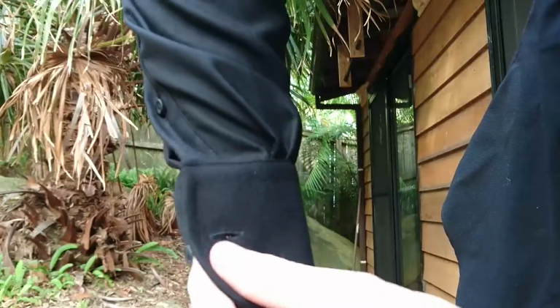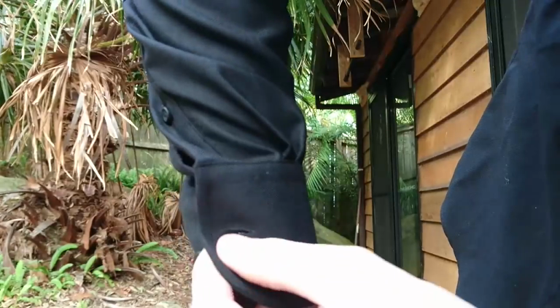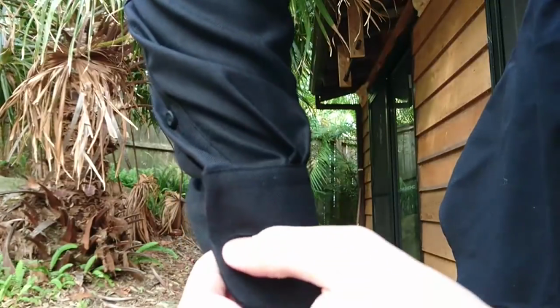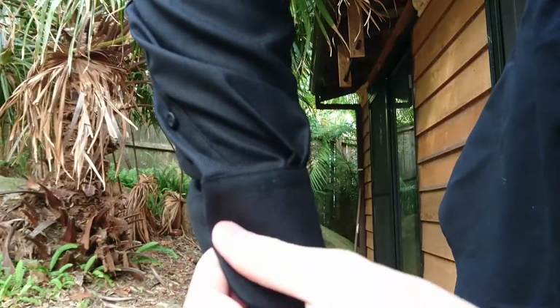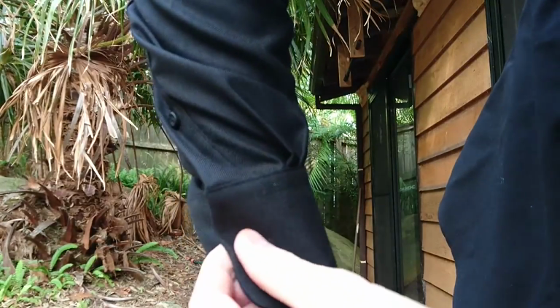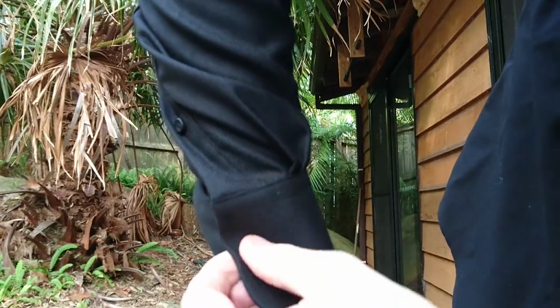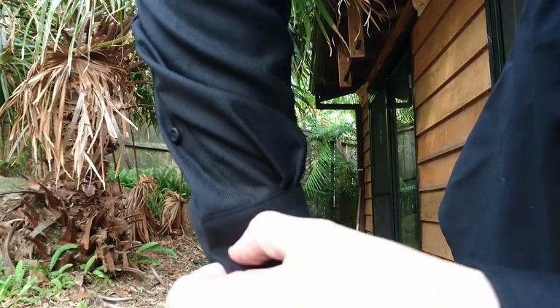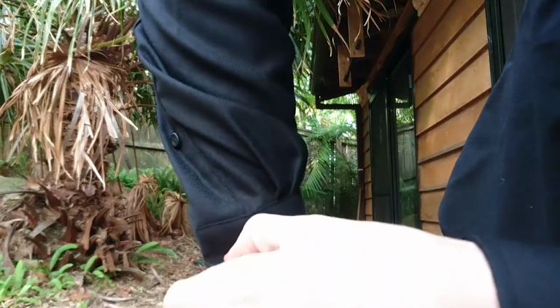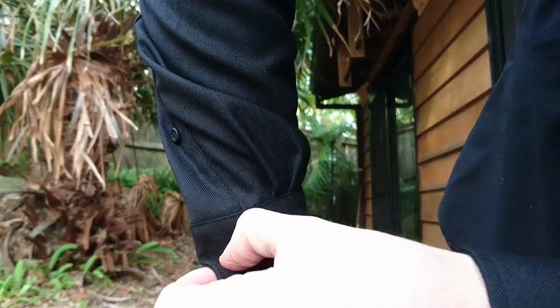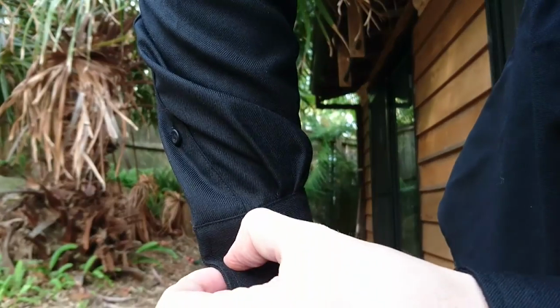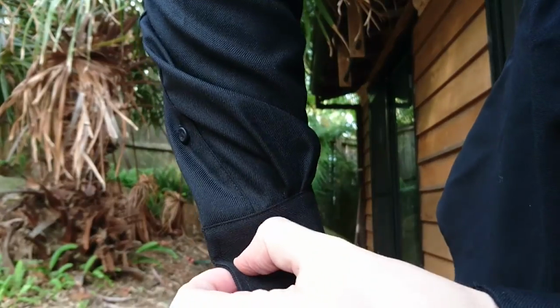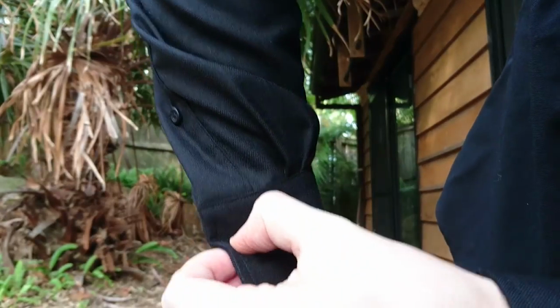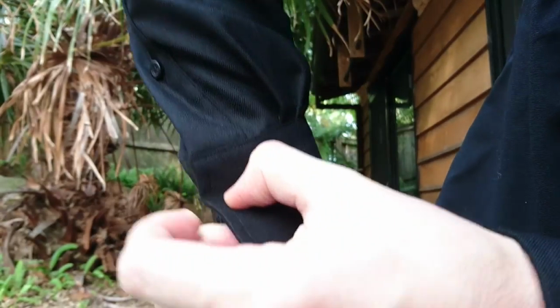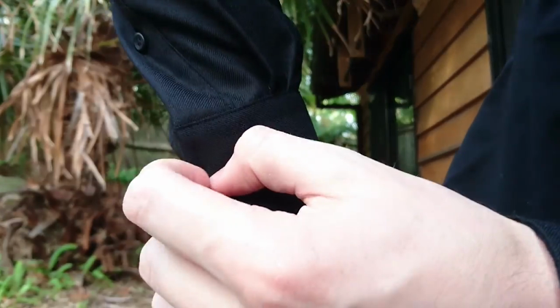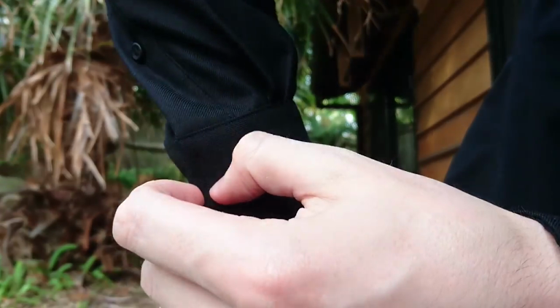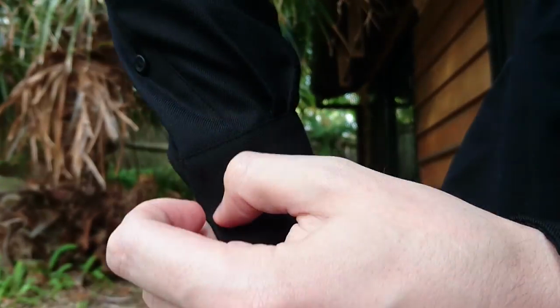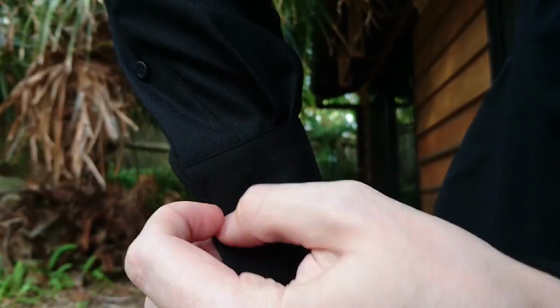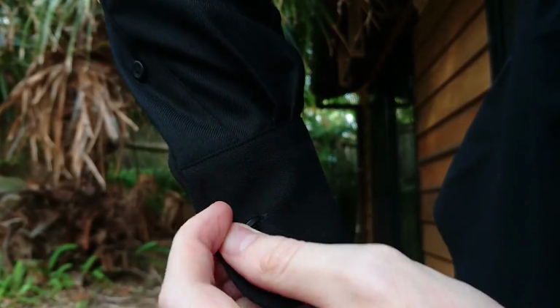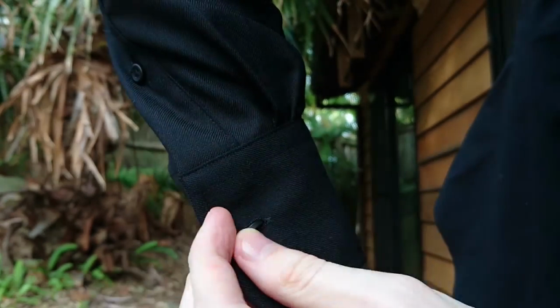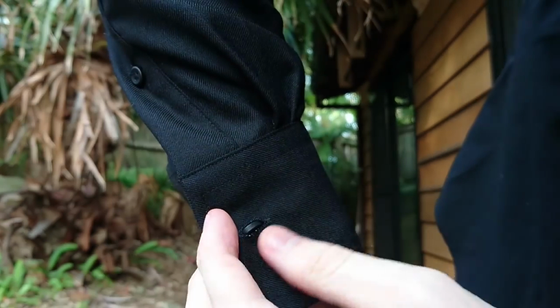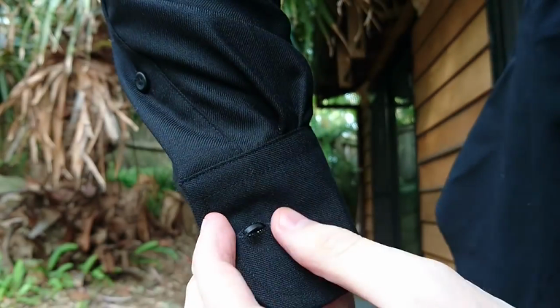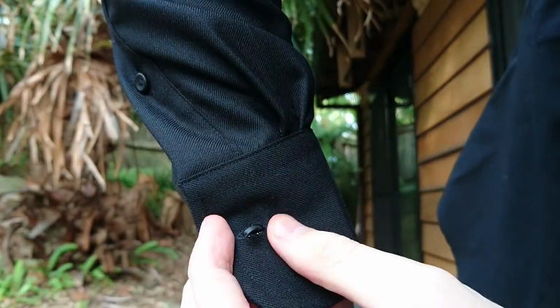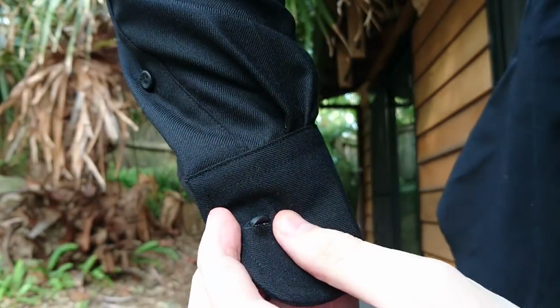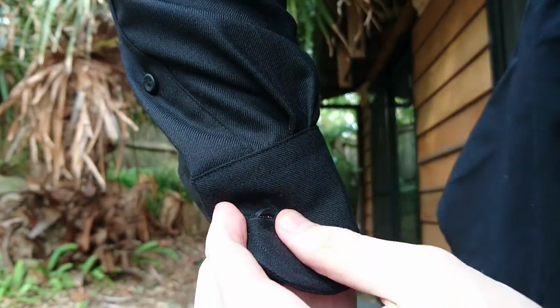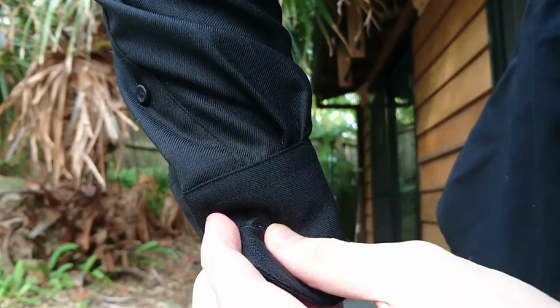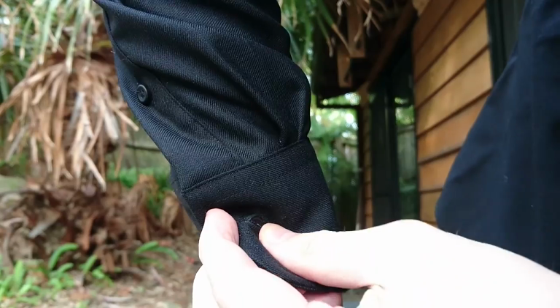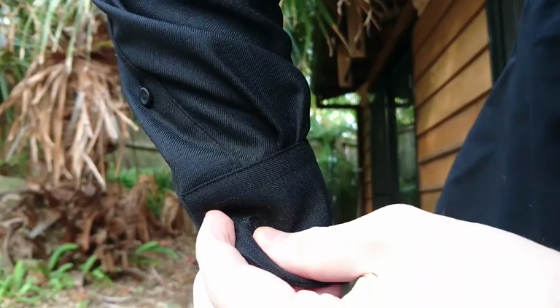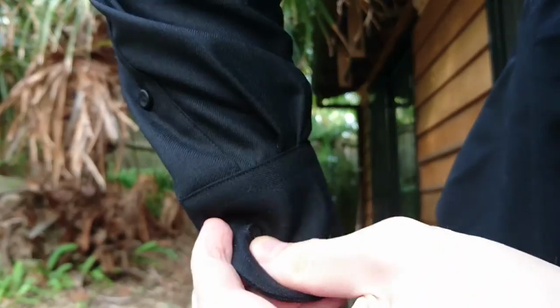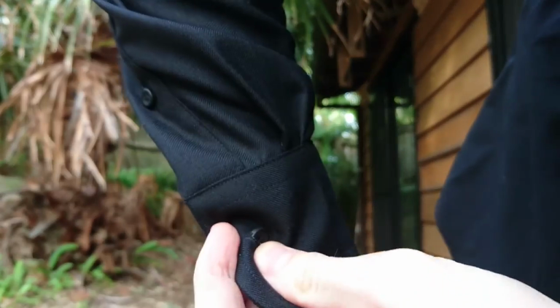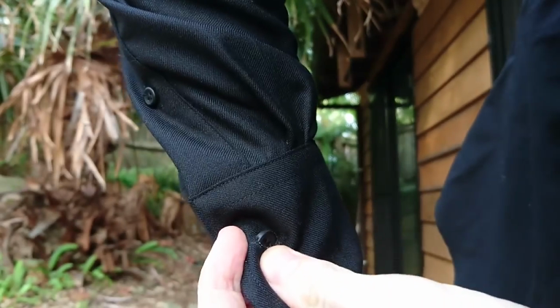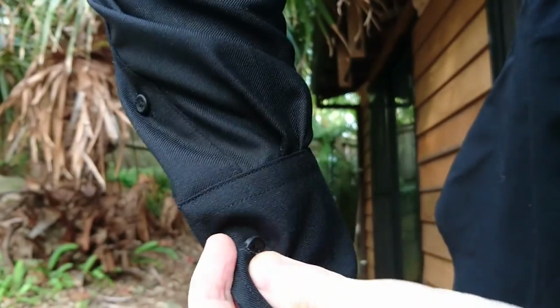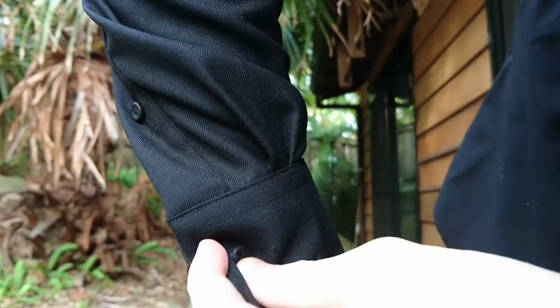When first doing the buttons, it takes a little bit of force to get the buttons through the buttonhole. This is because the fabric is thicker and more durable.